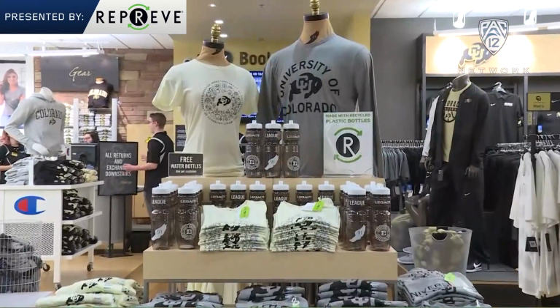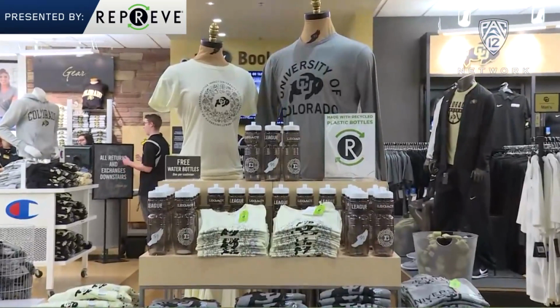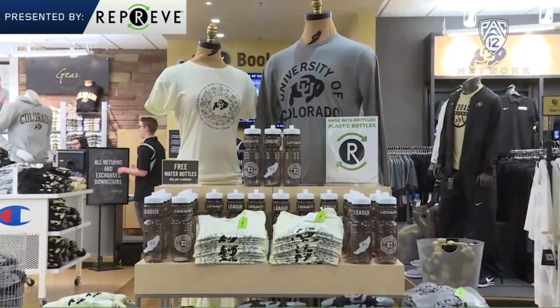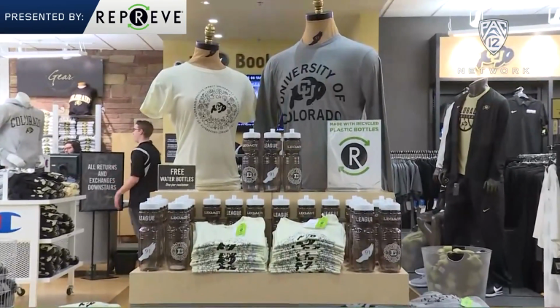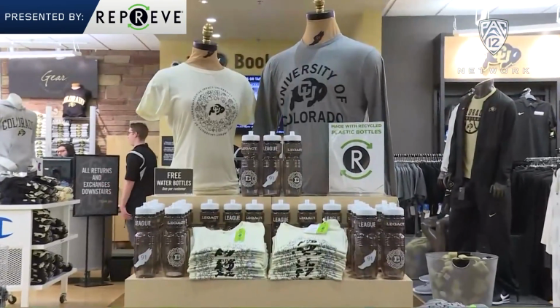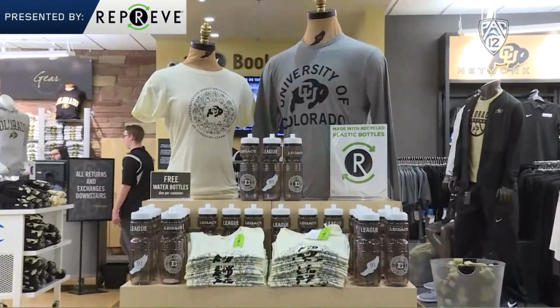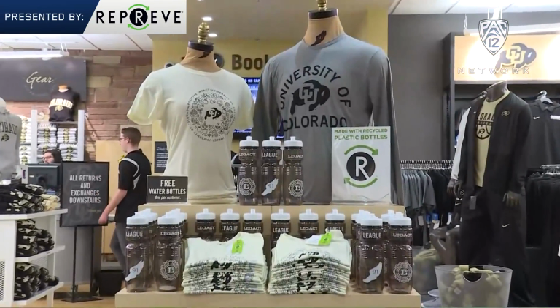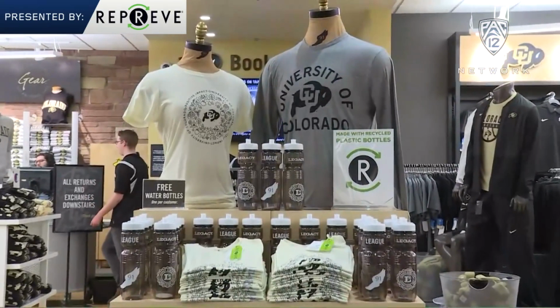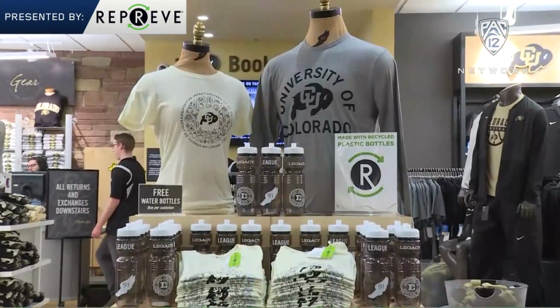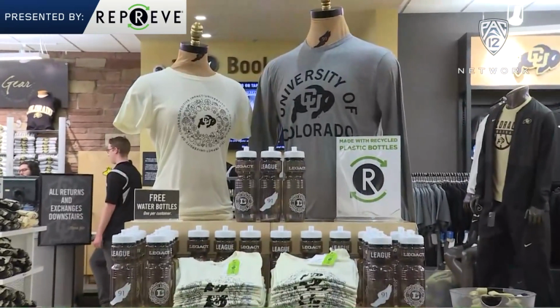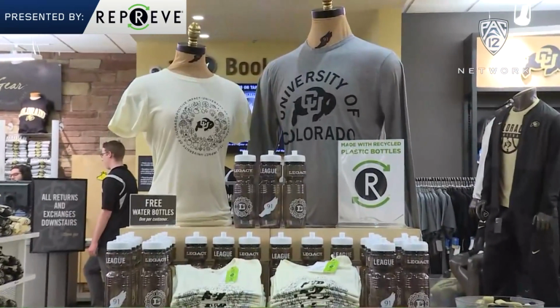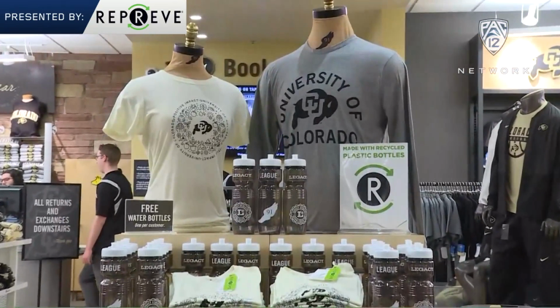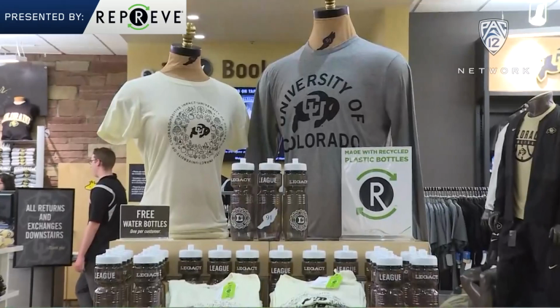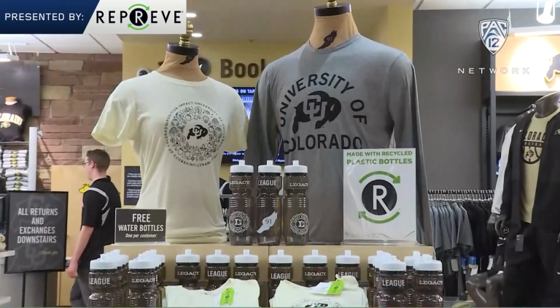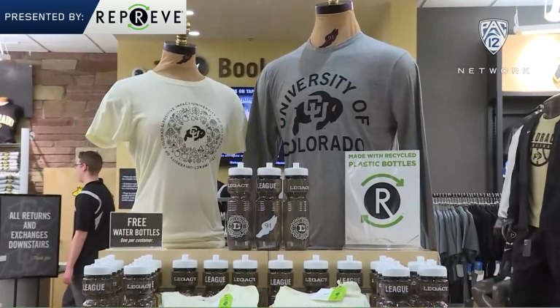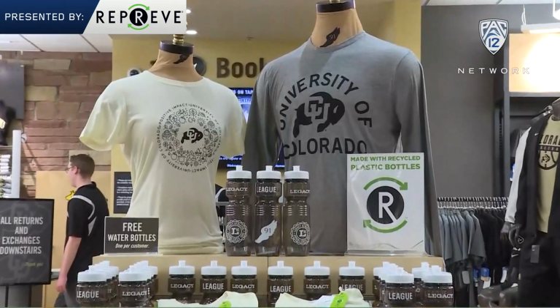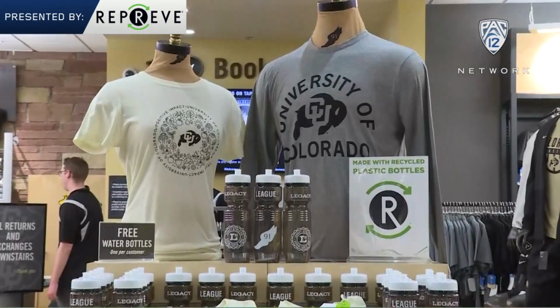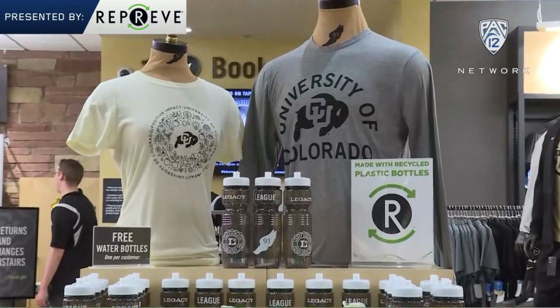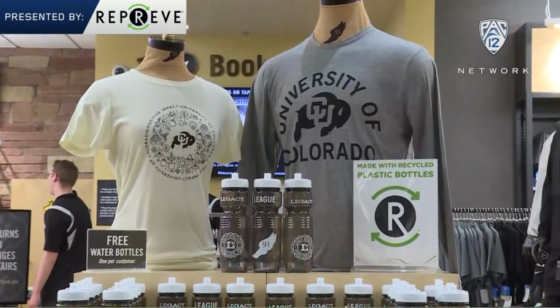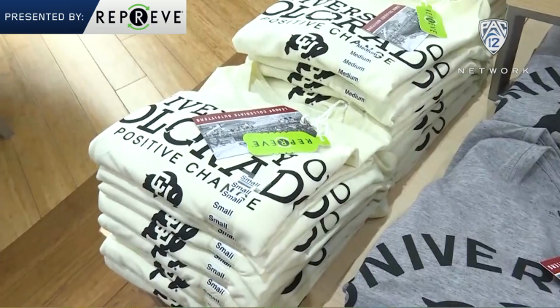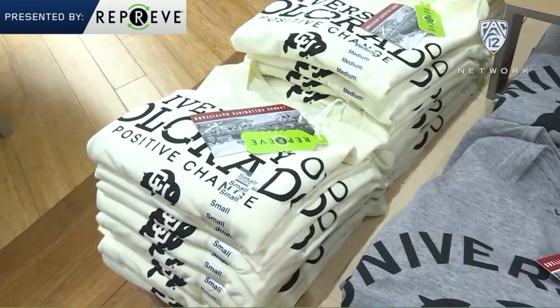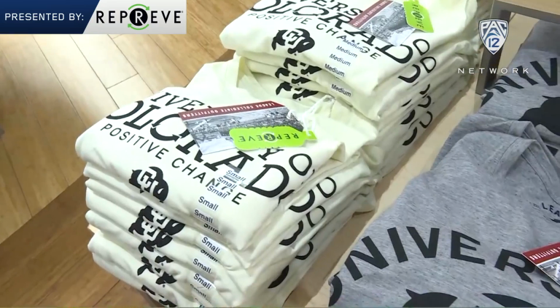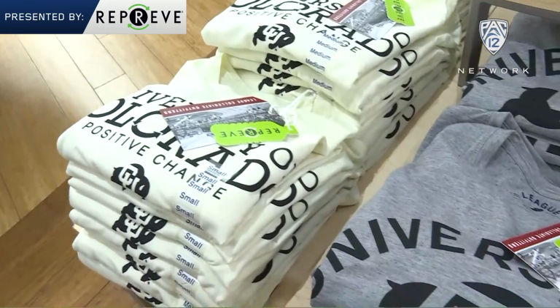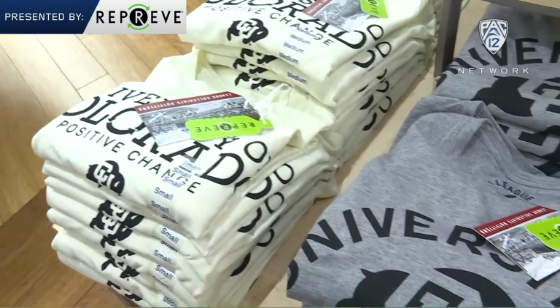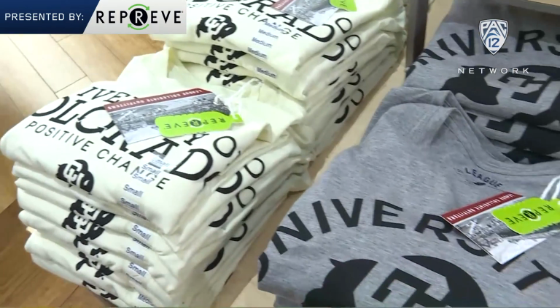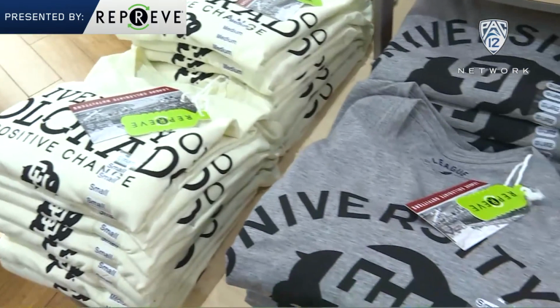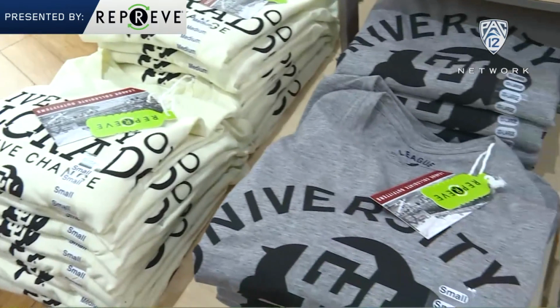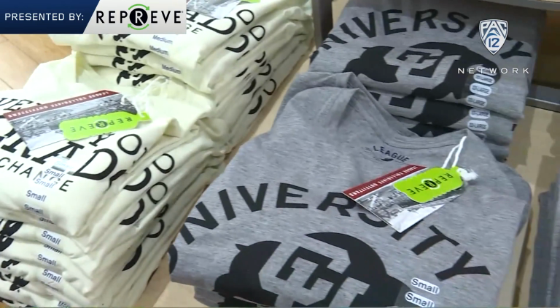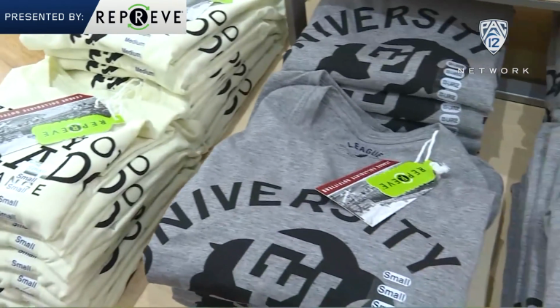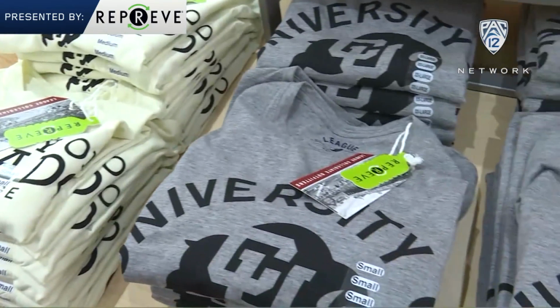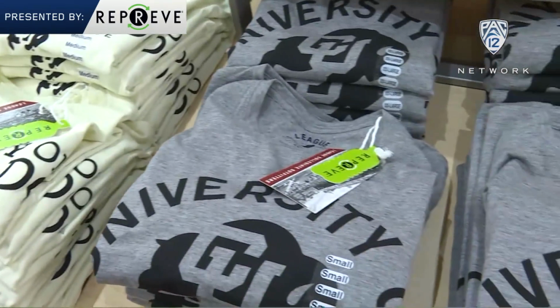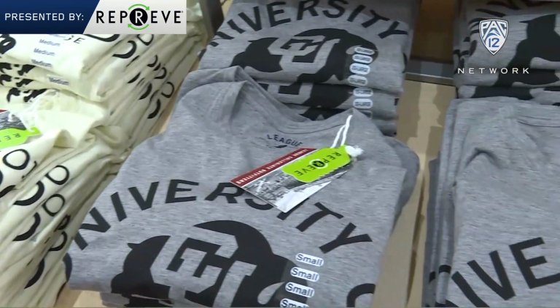Reprieve takes a recycled plastic bottle and turns it into yarn, and then turns it into cool stuff like t-shirts, socks, hats, and more.